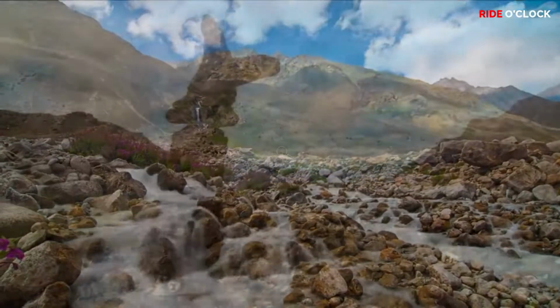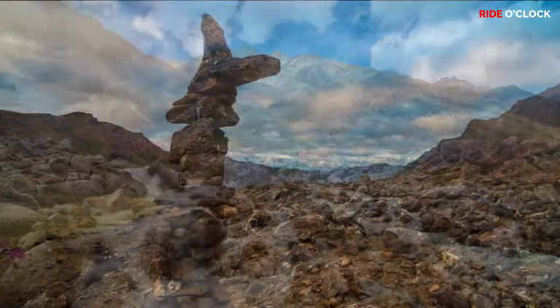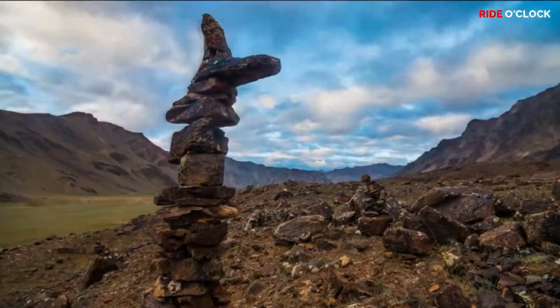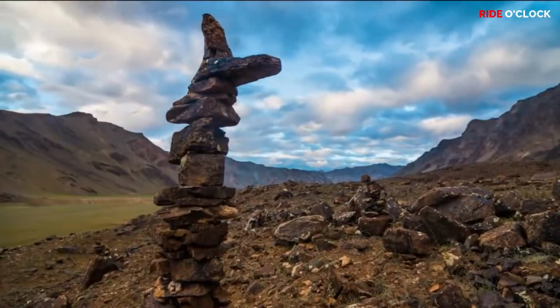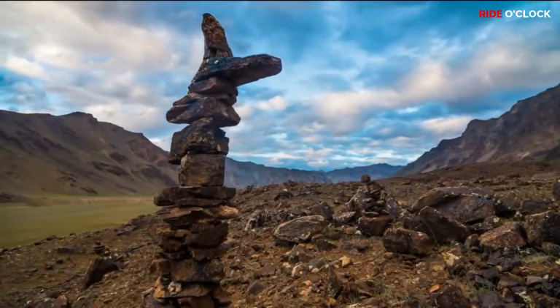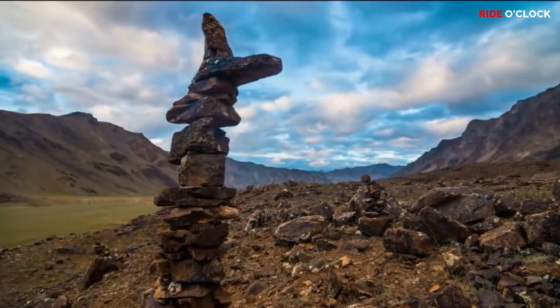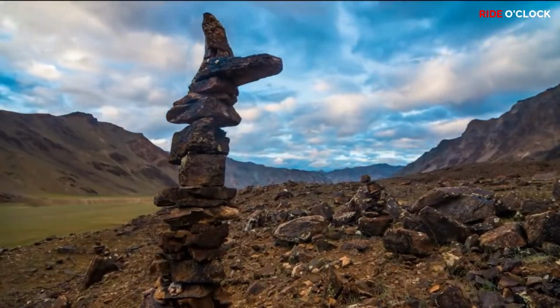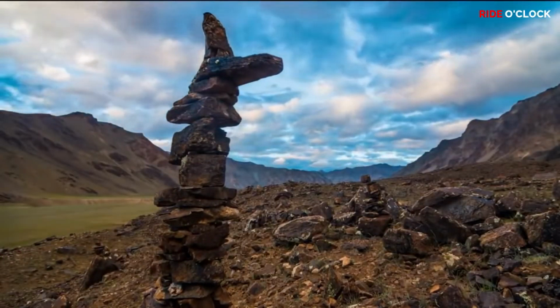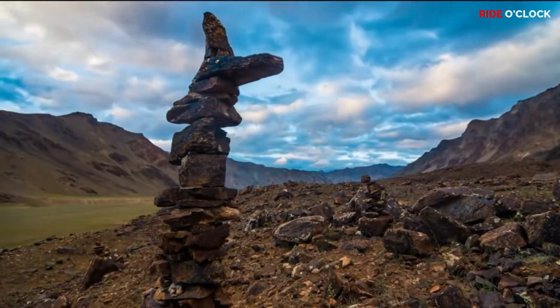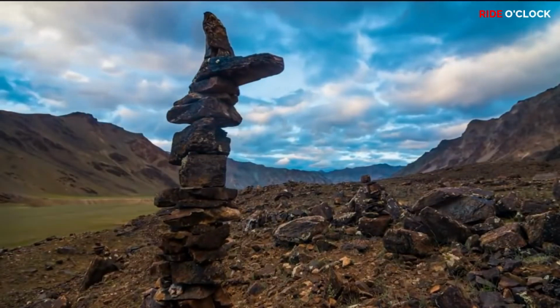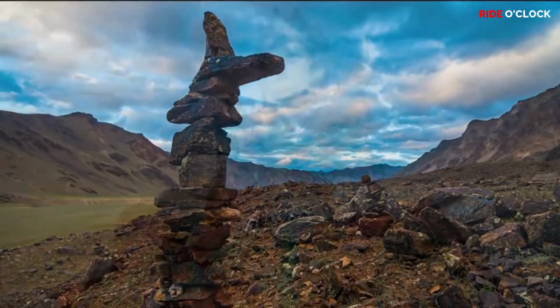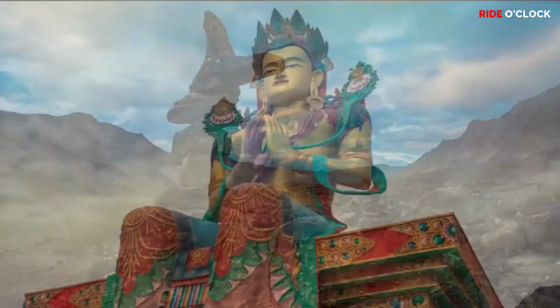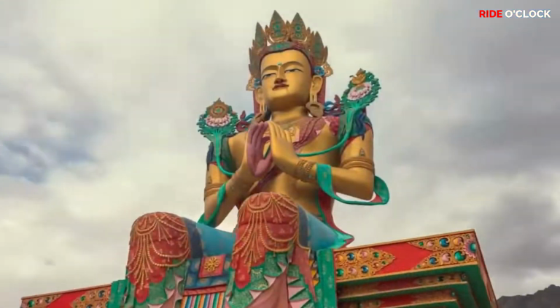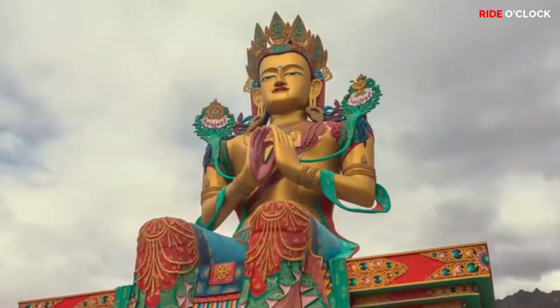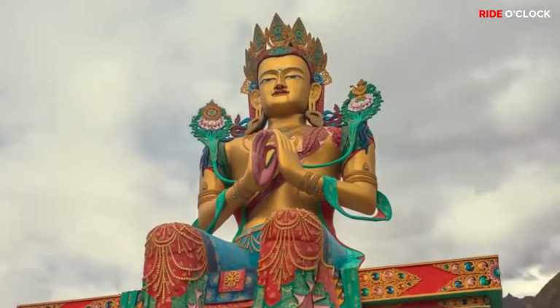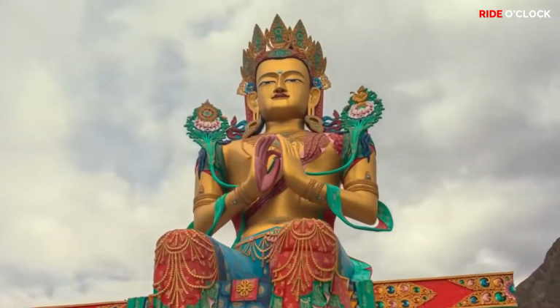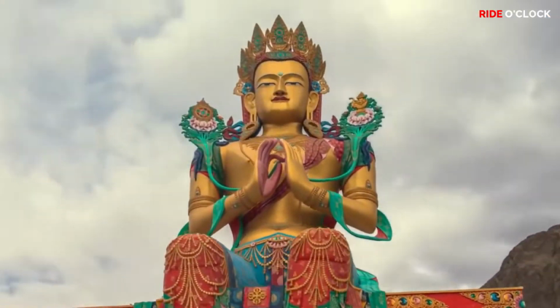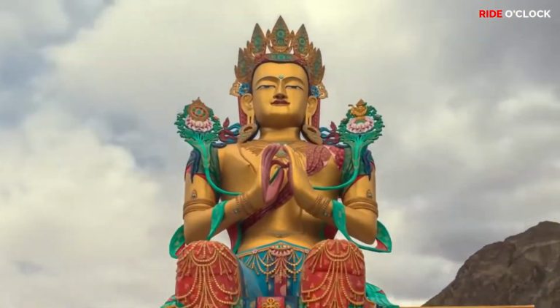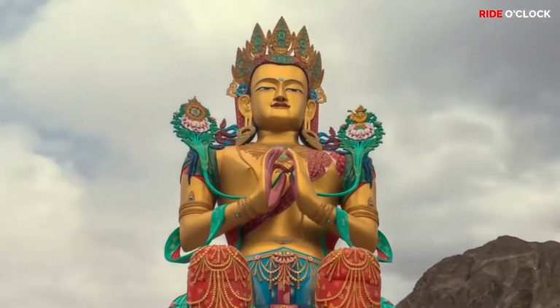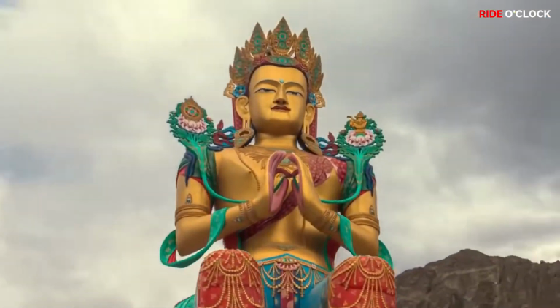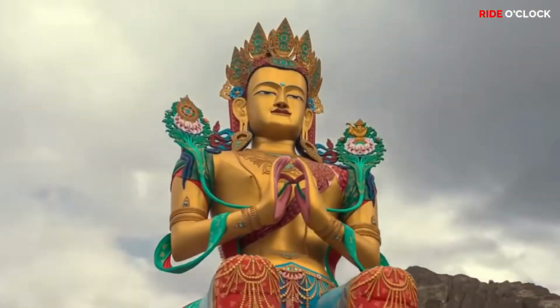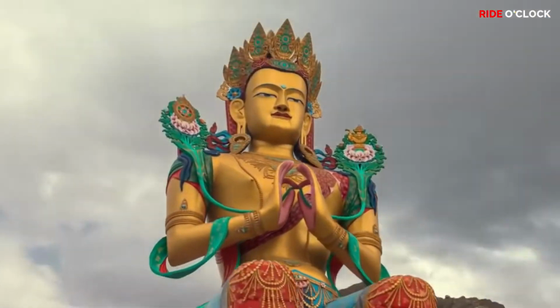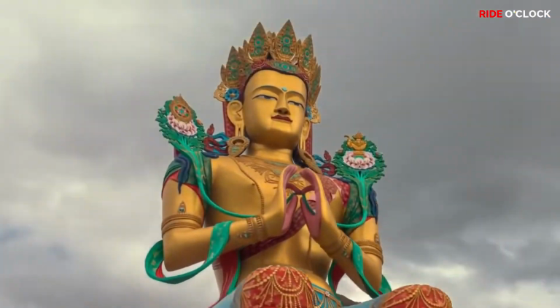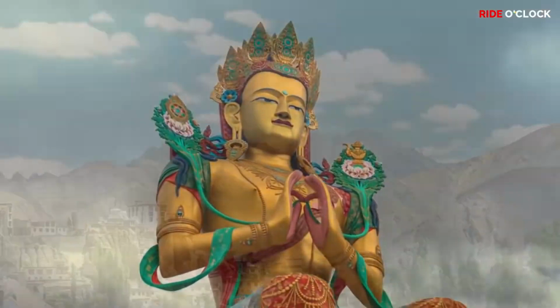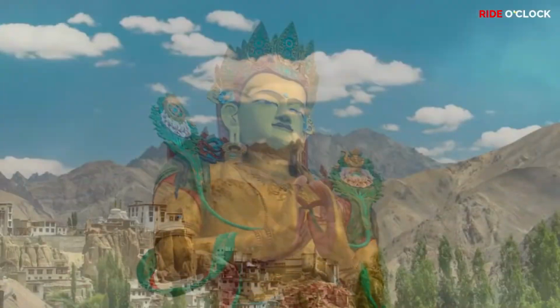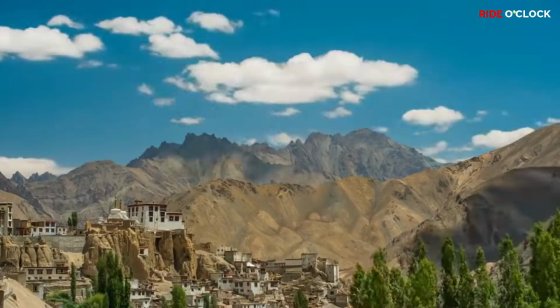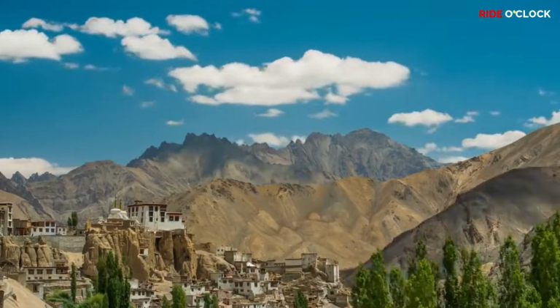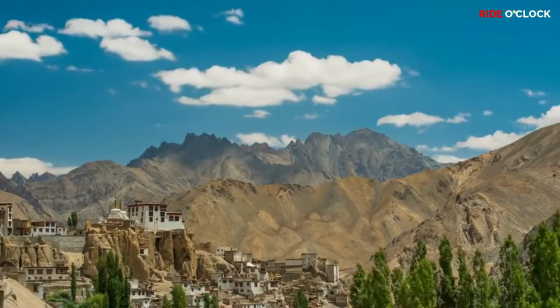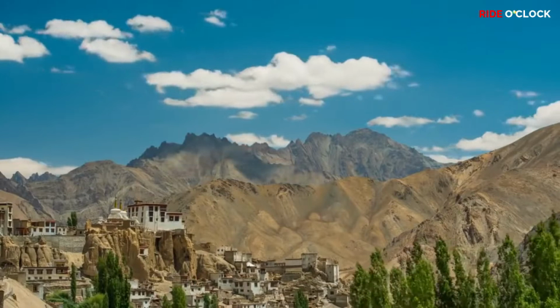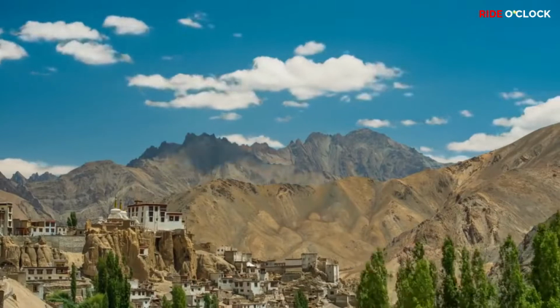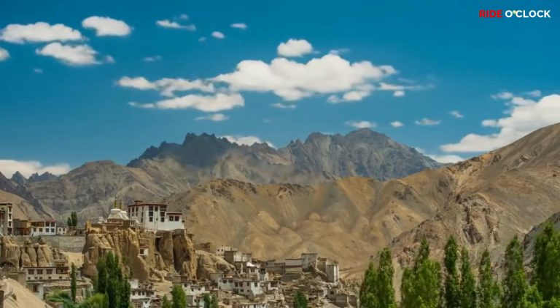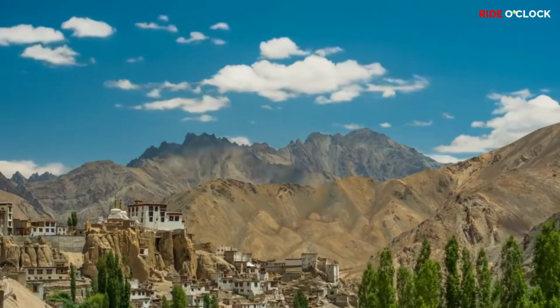Hello guys! Welcome to Ride O'Clock Channel! In this video, we will see the Himalayan Bike Pros & Cons.